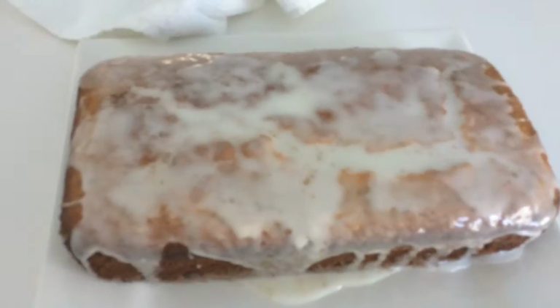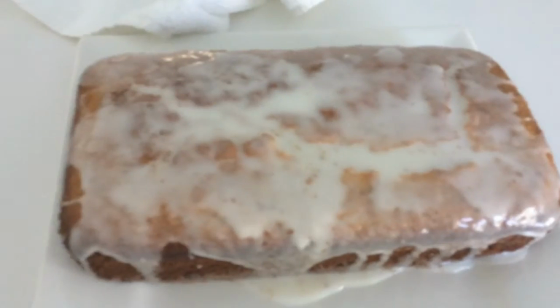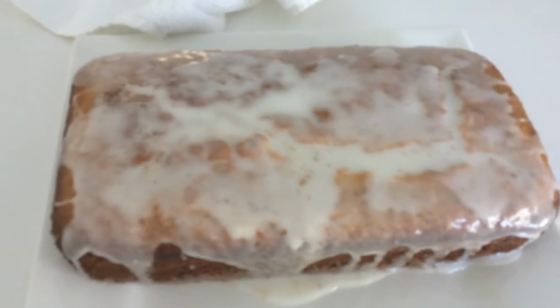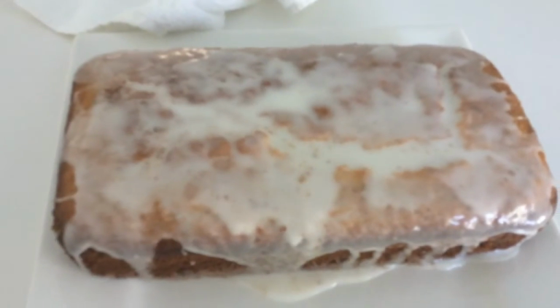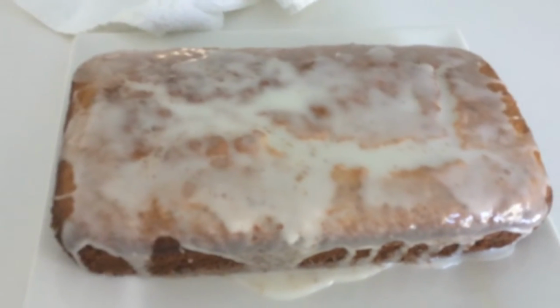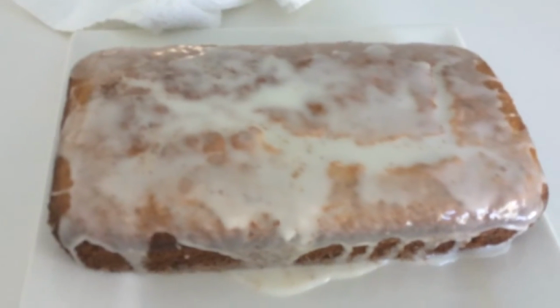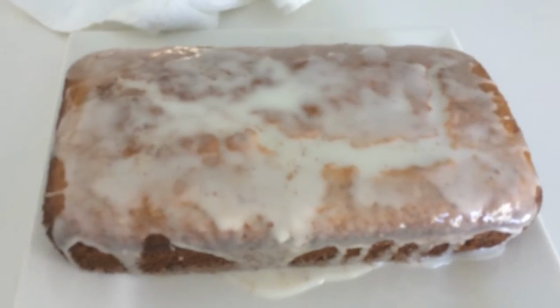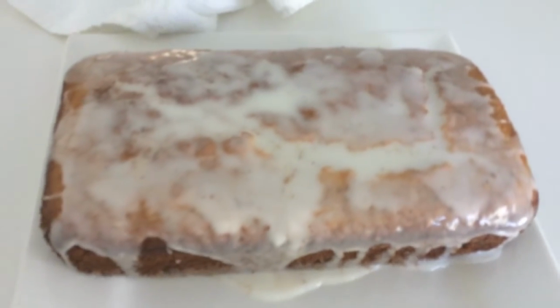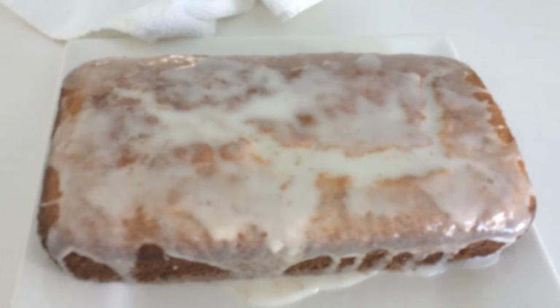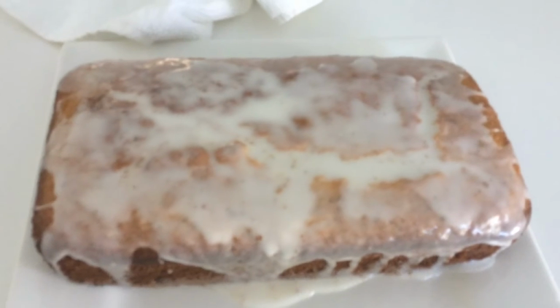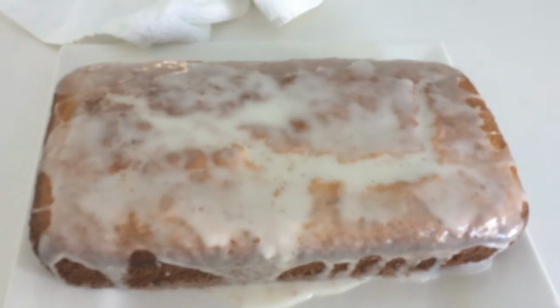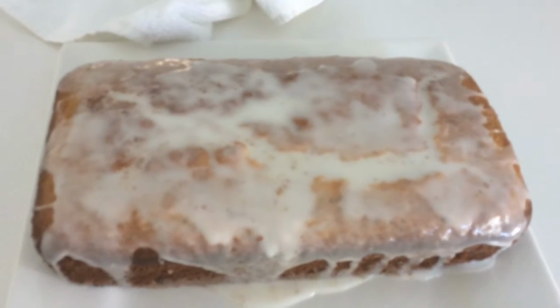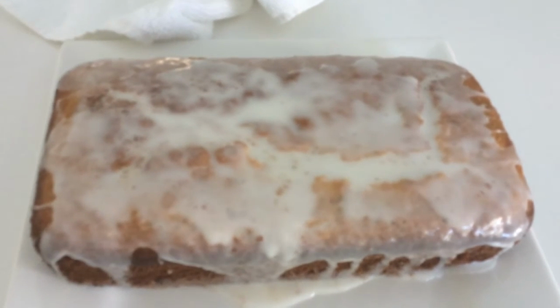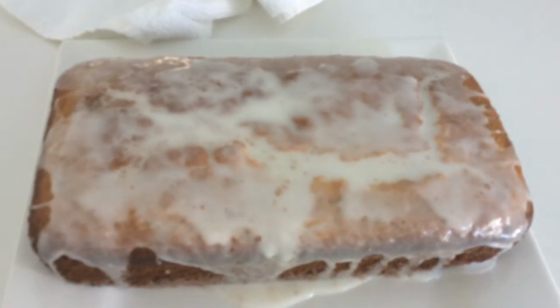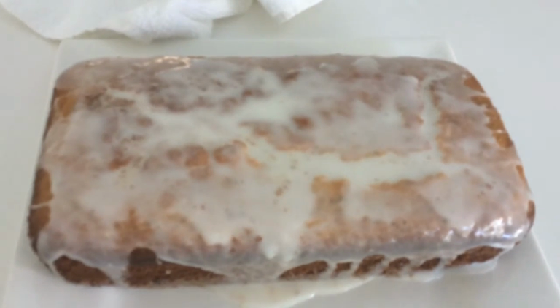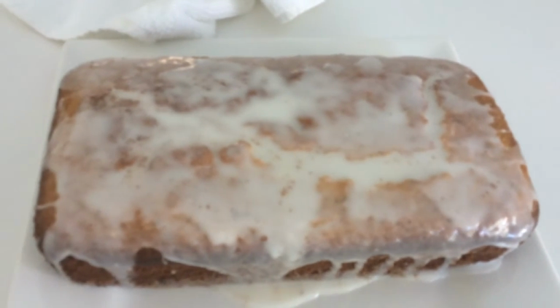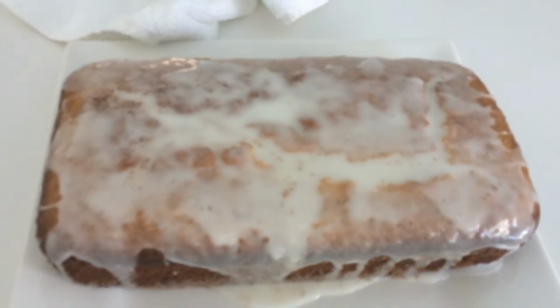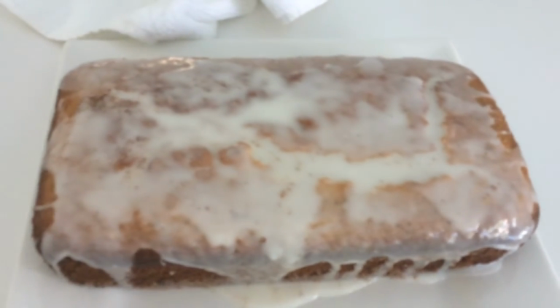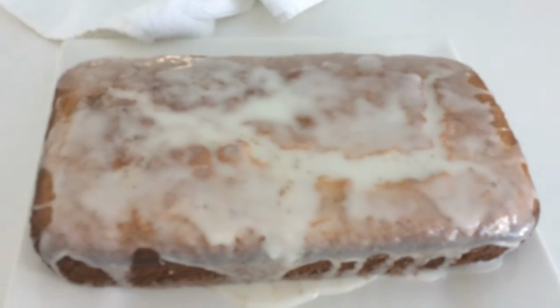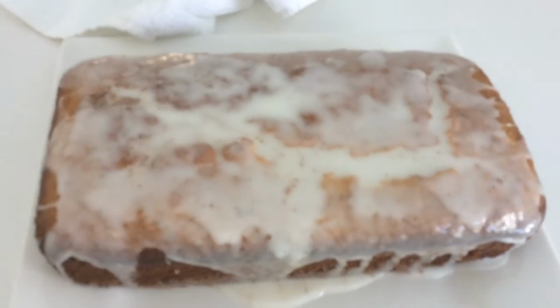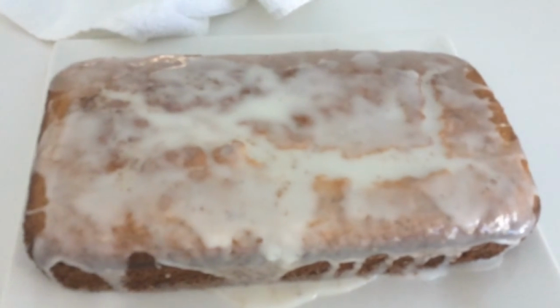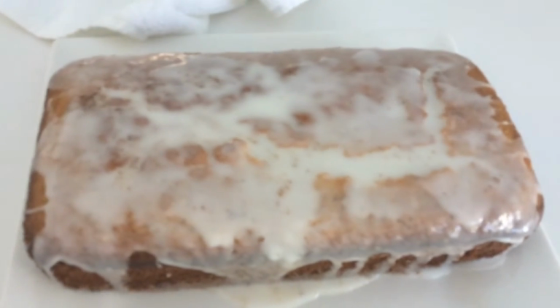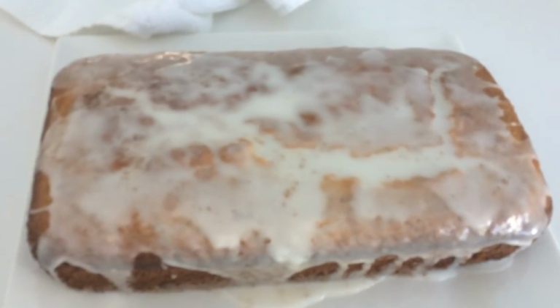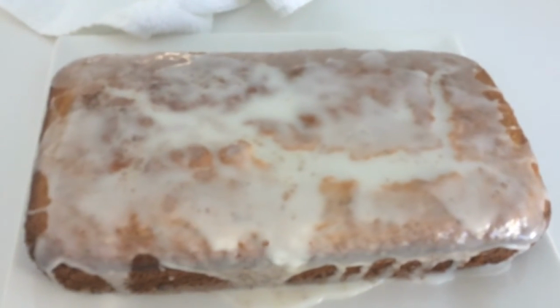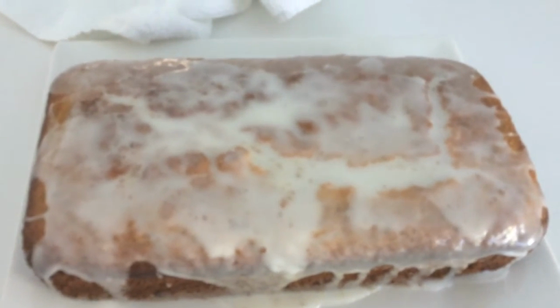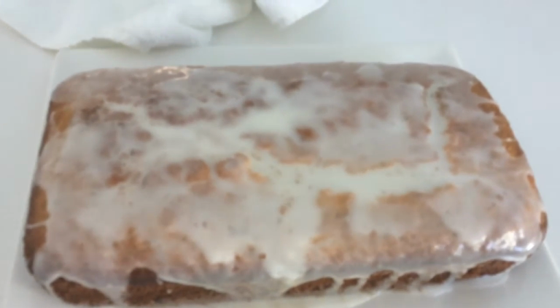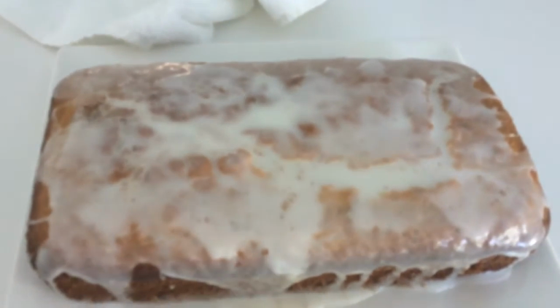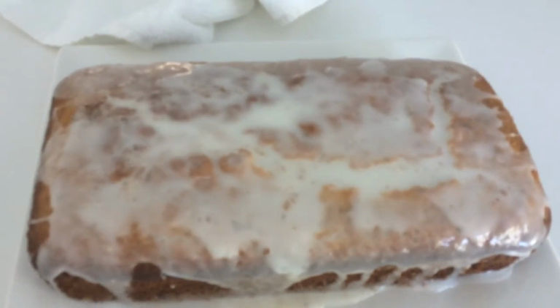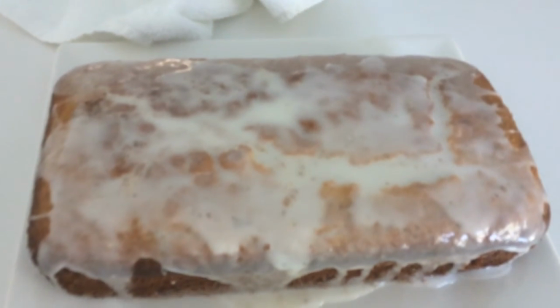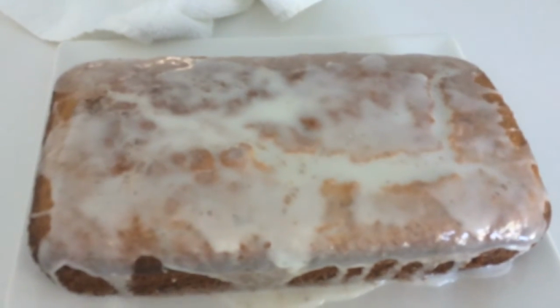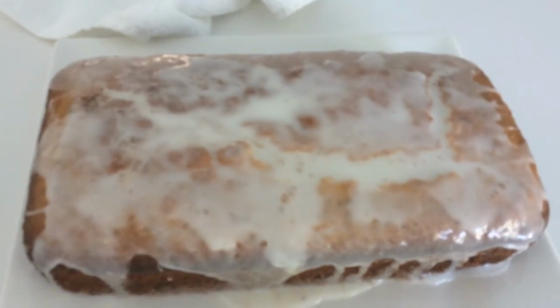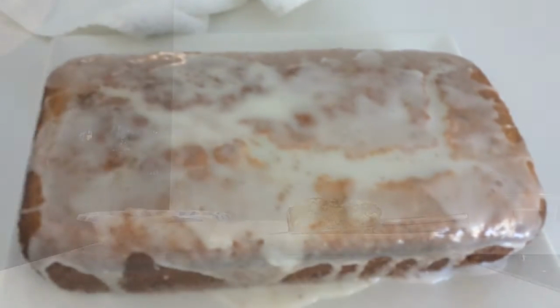The cake is cool to touch. I made the icing and then I put it onto the cake, and now it's ready to eat.